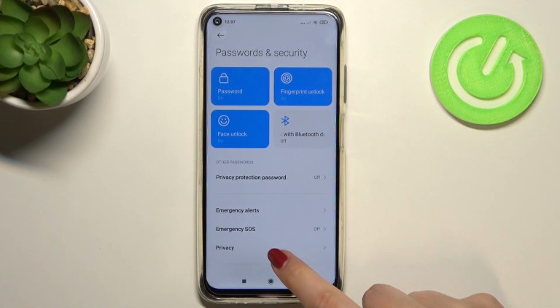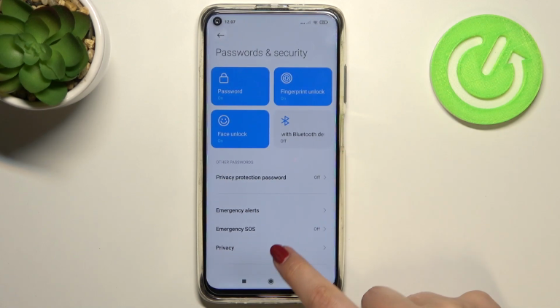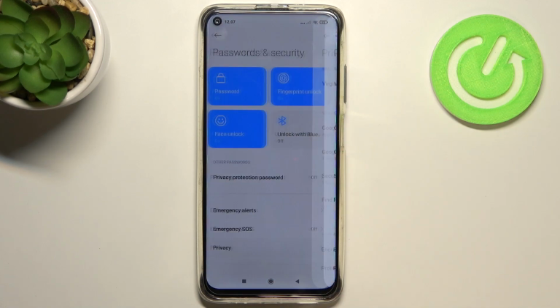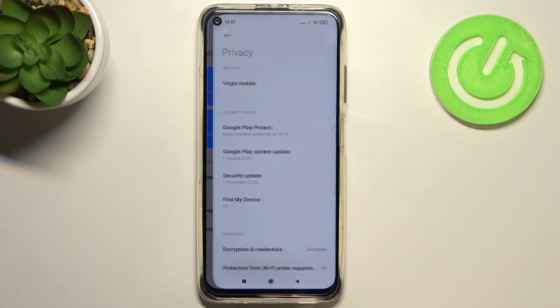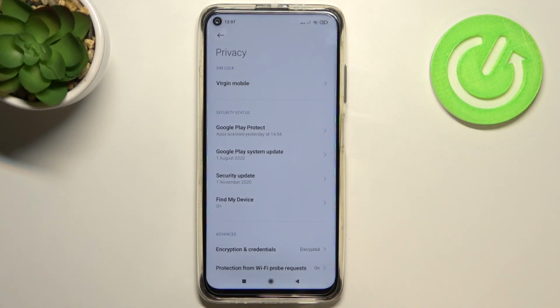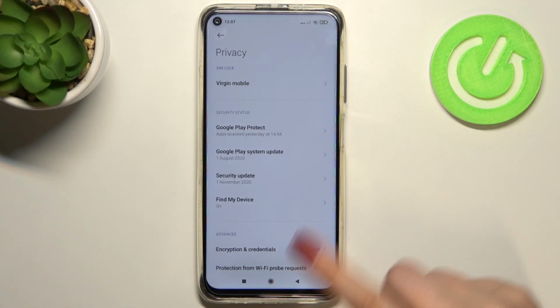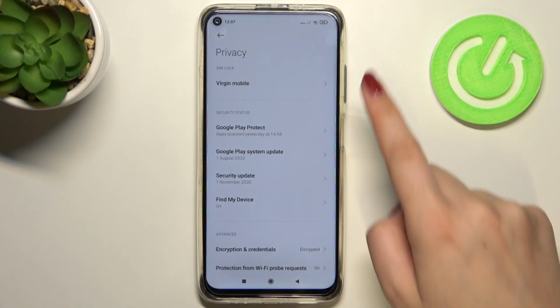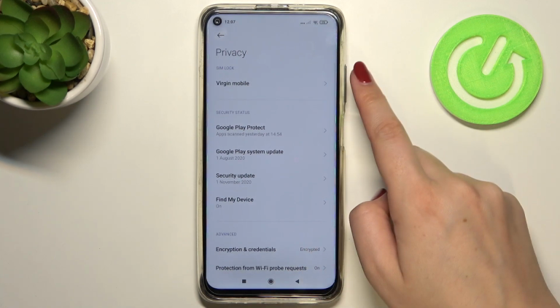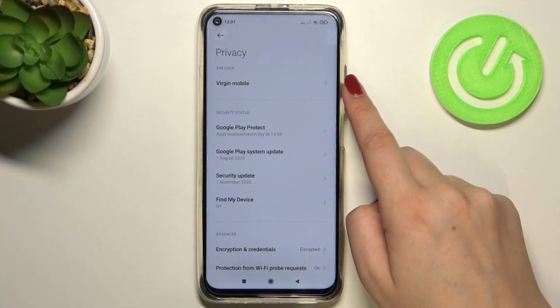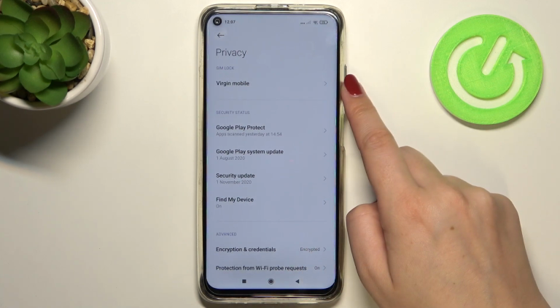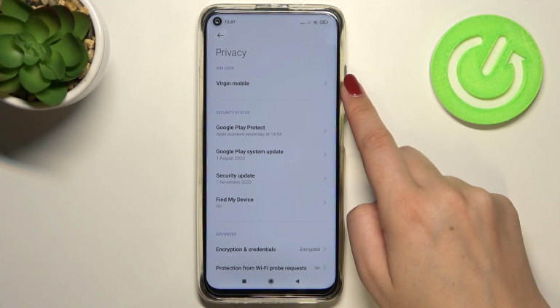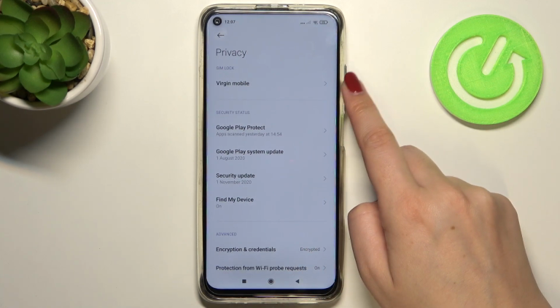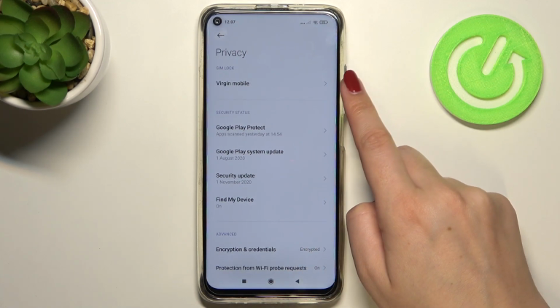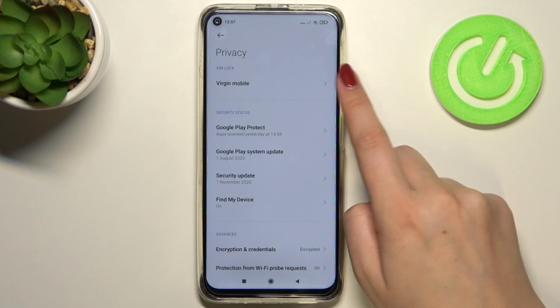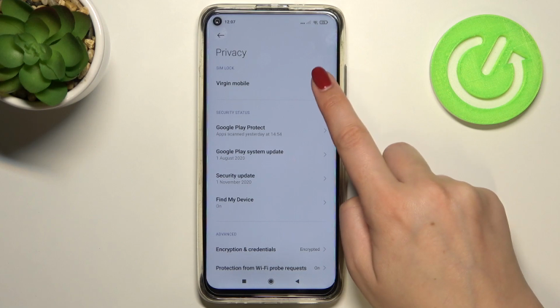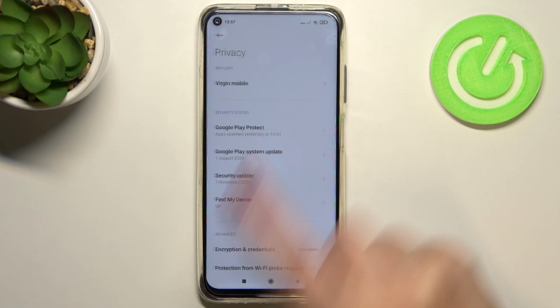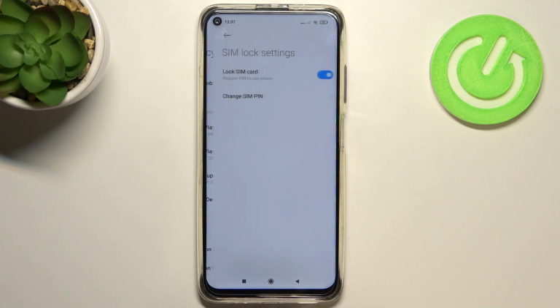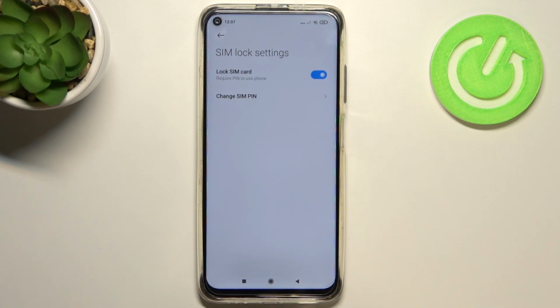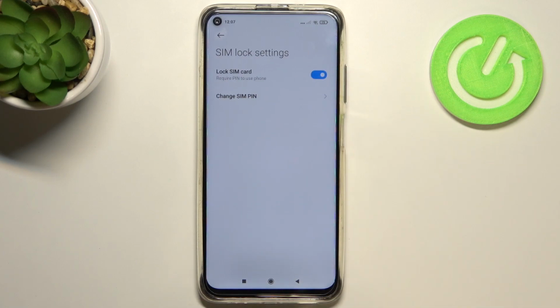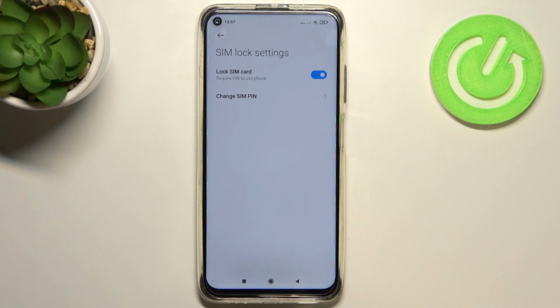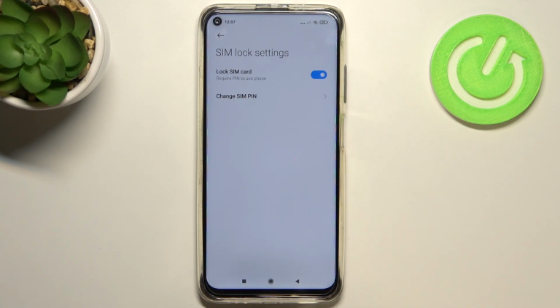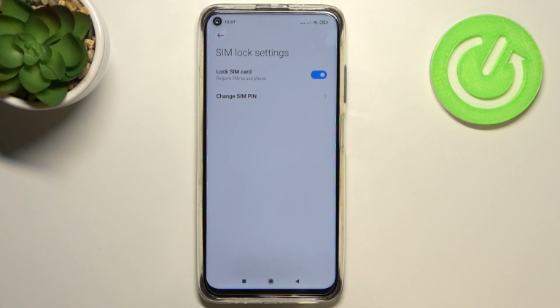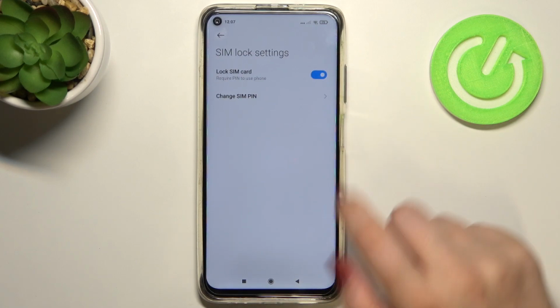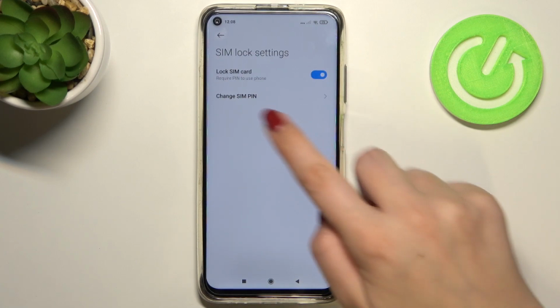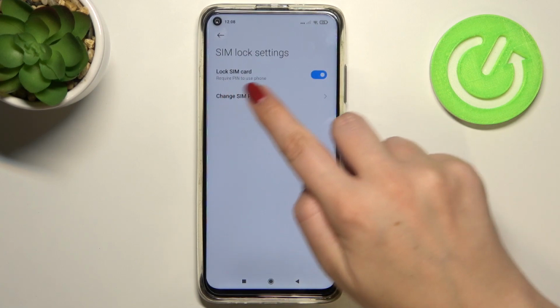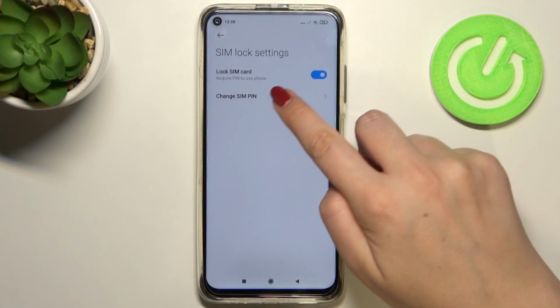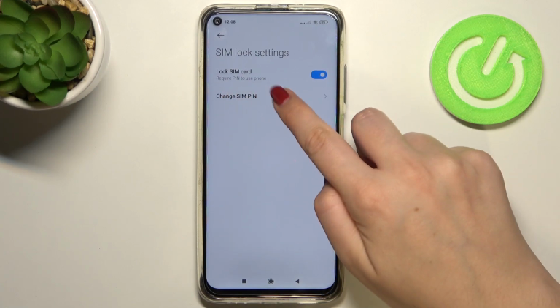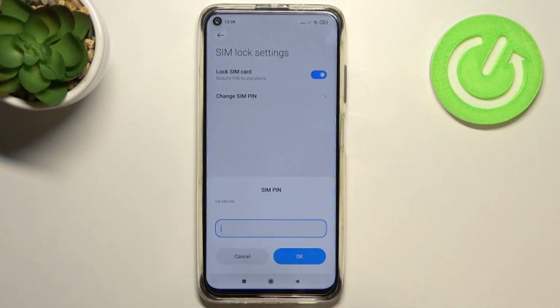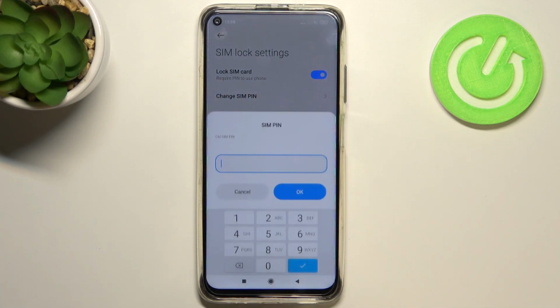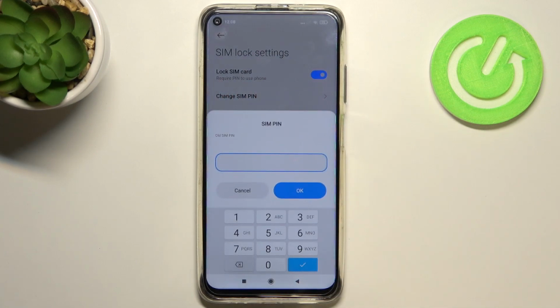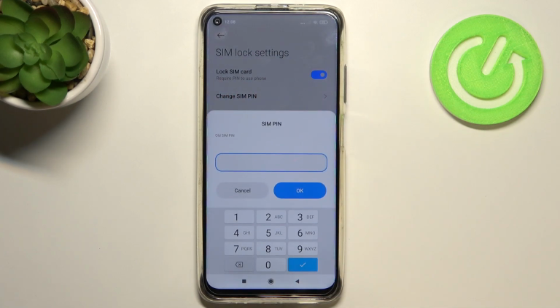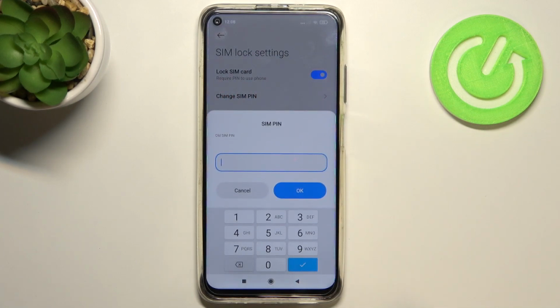Now let's enter Privacy, and as you can see we've got the SIM lock, so let's tap on the card you've got inserted and we've got the option Change SIM Pin.